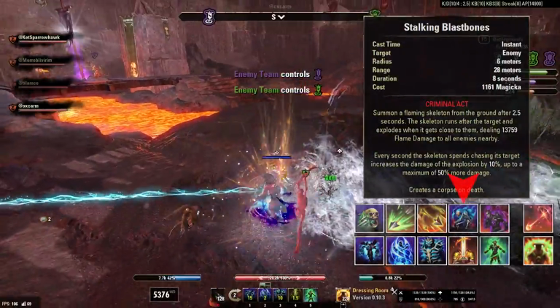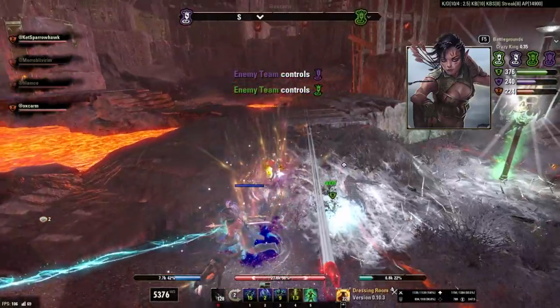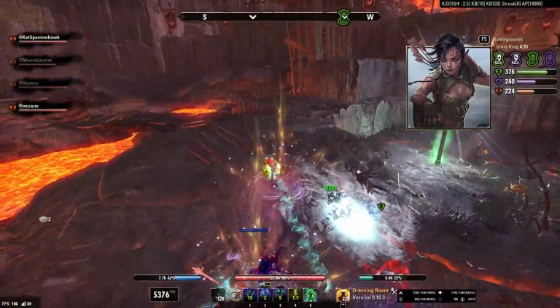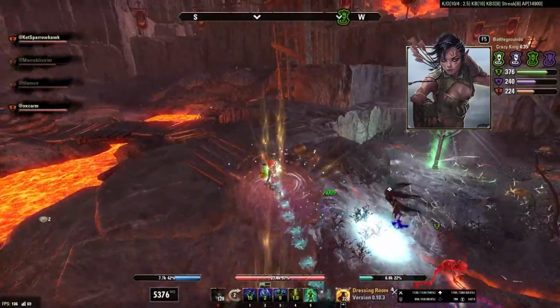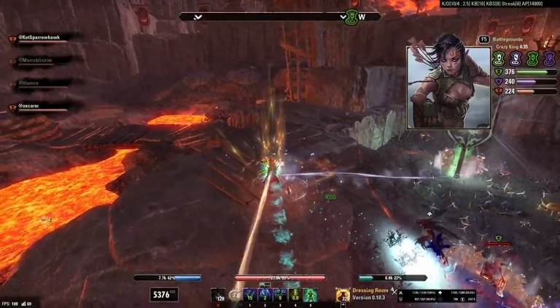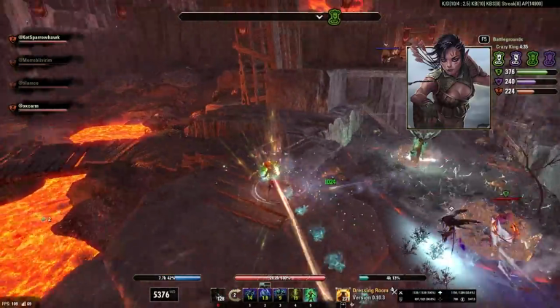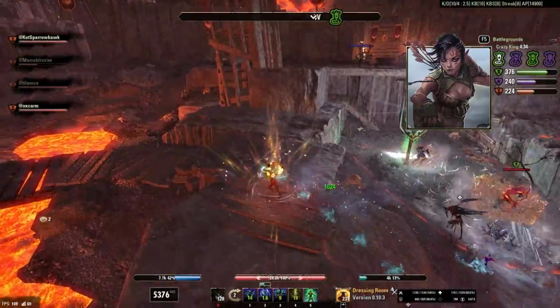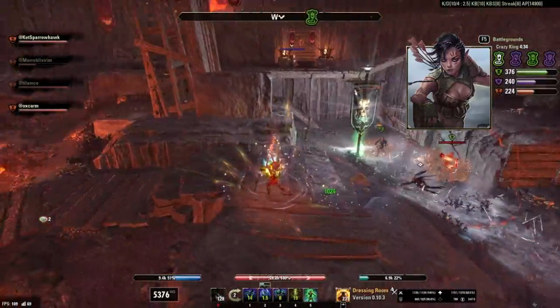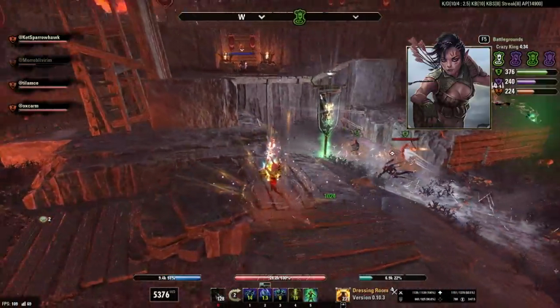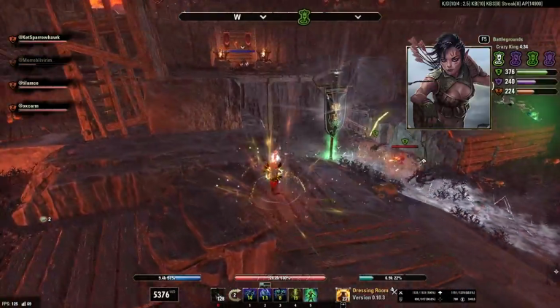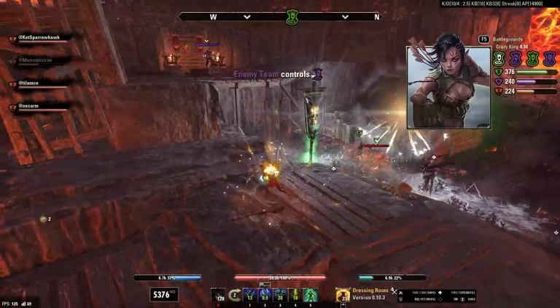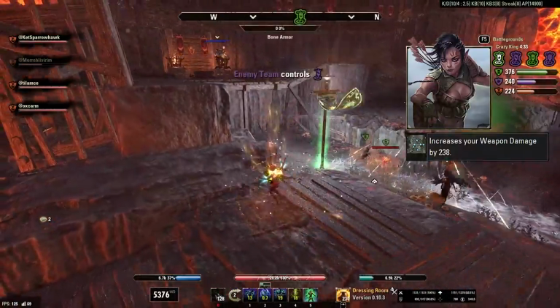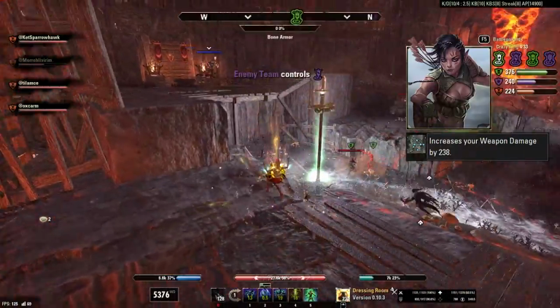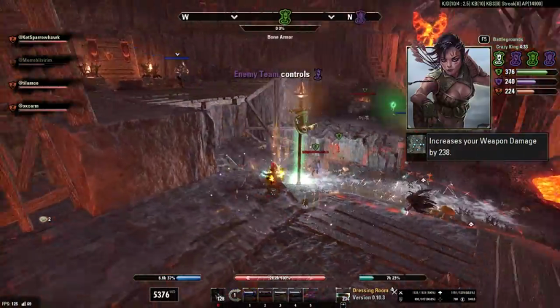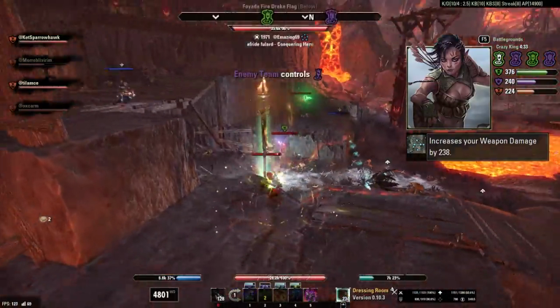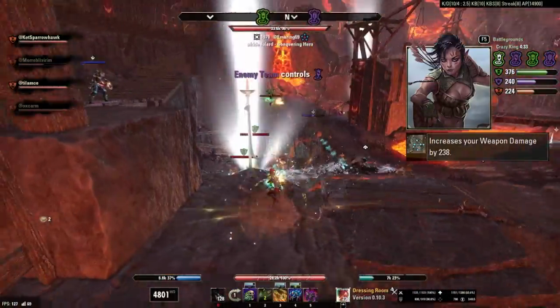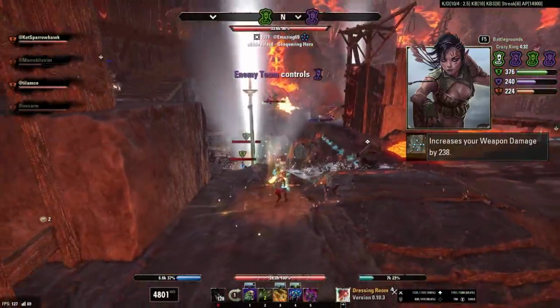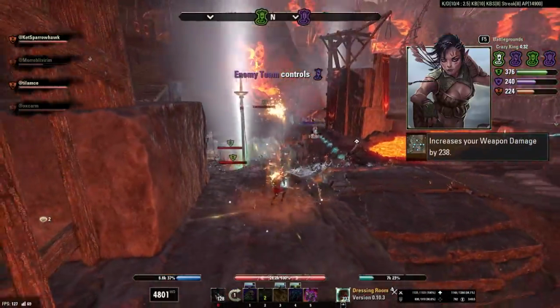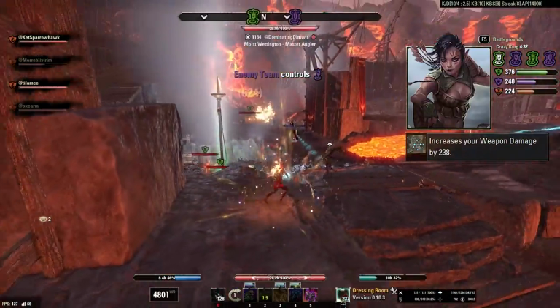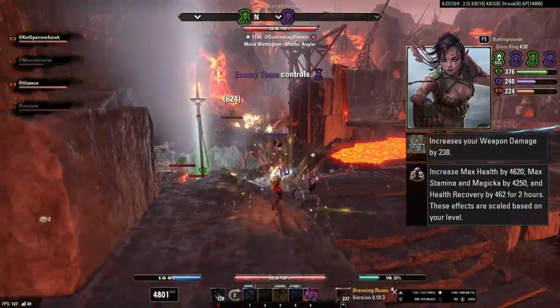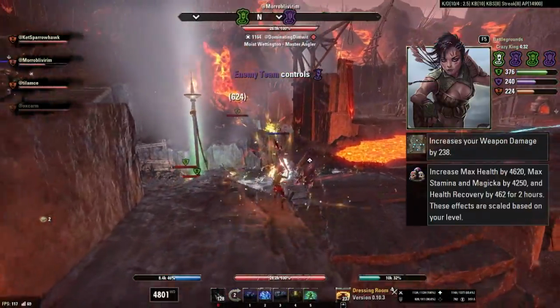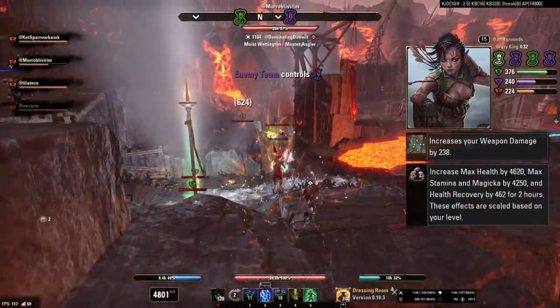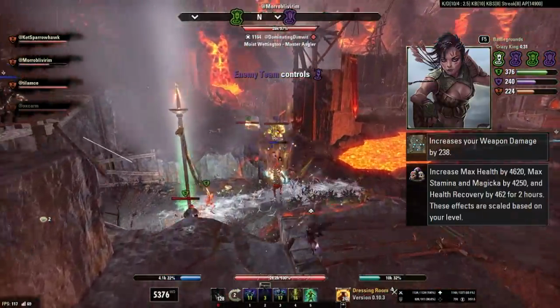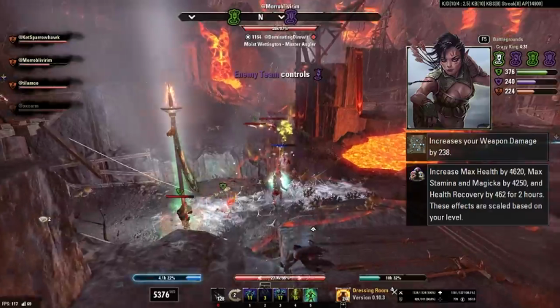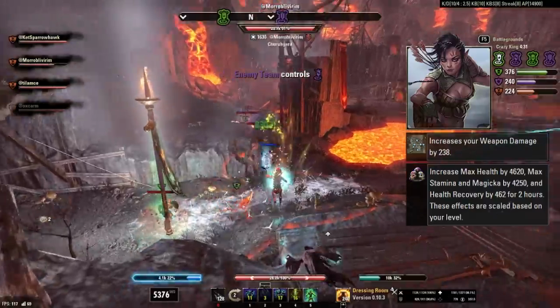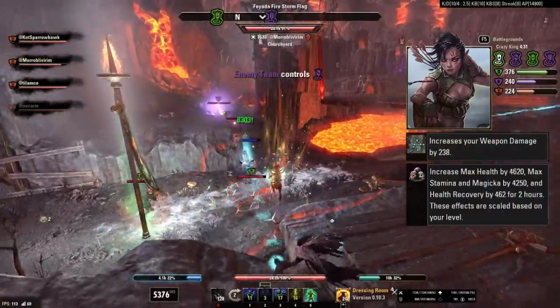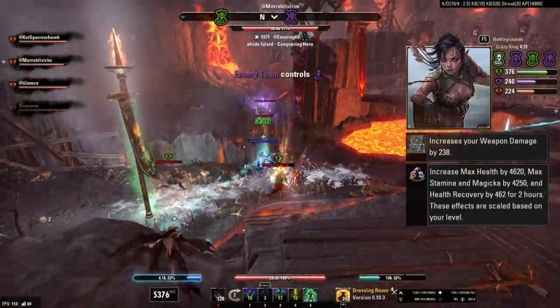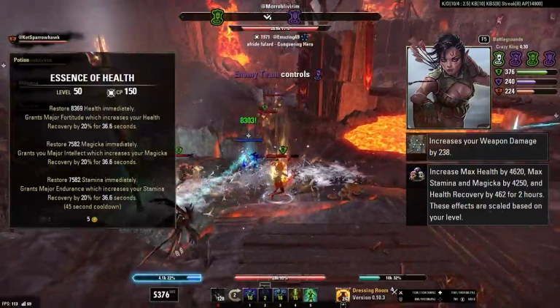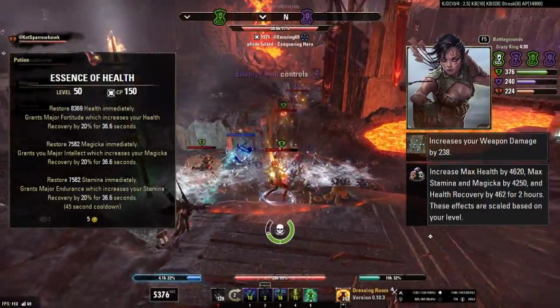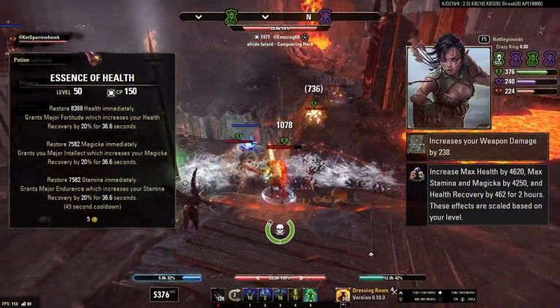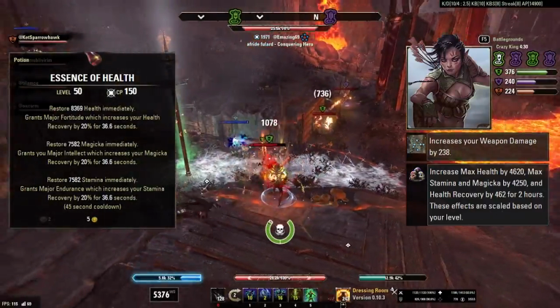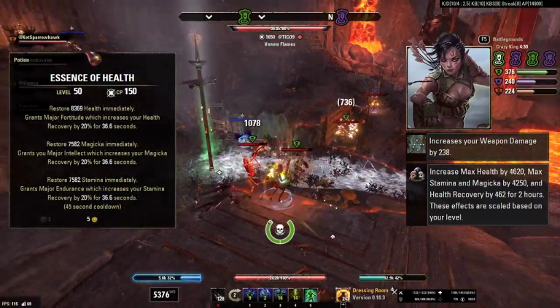The race is Wood Elf. We're using the Warrior Mundus Stone, Sugar Skulls for the food, and Tri-Stat Potions.